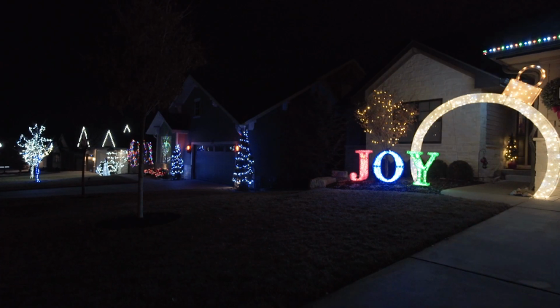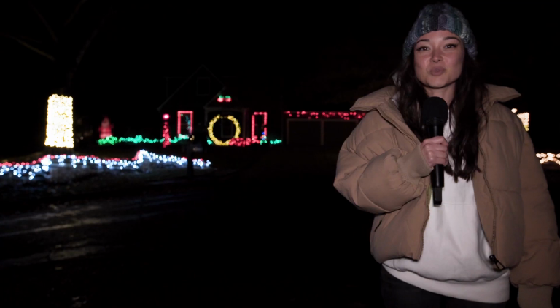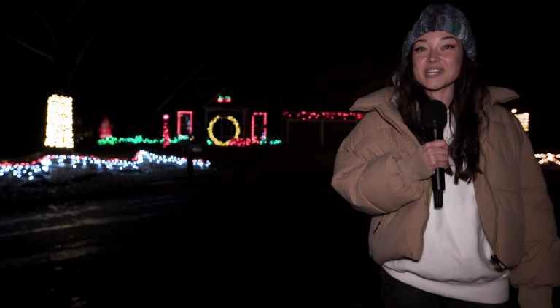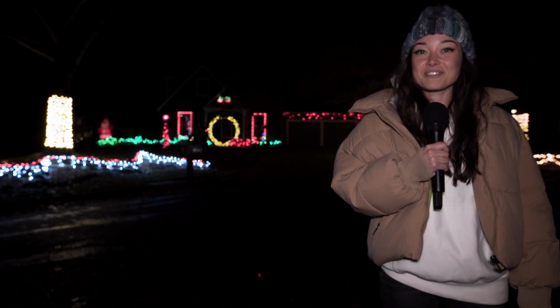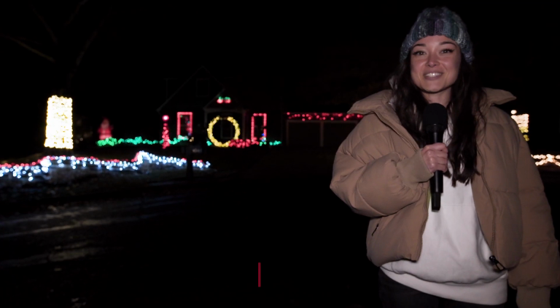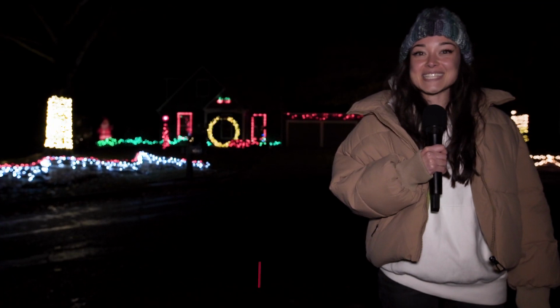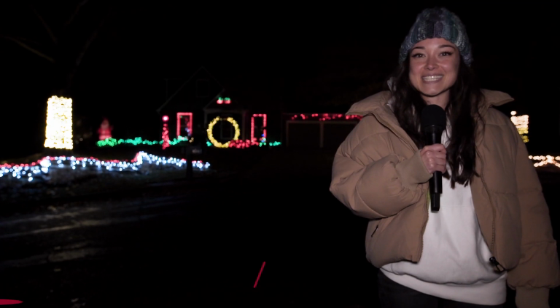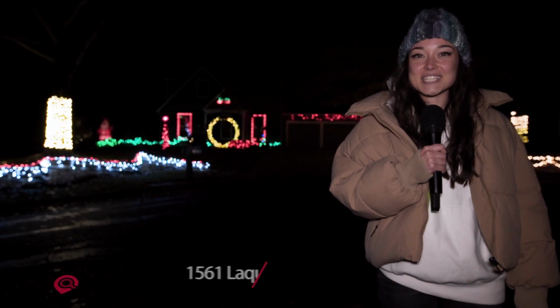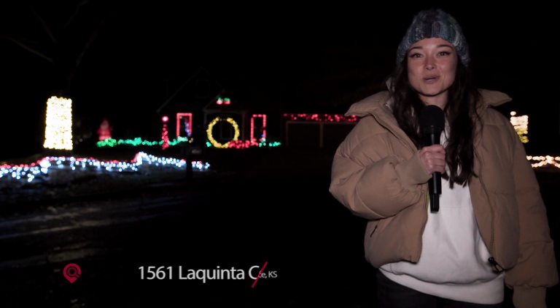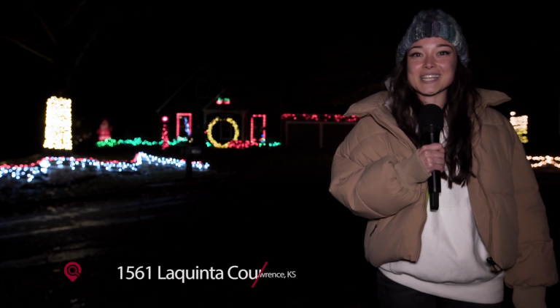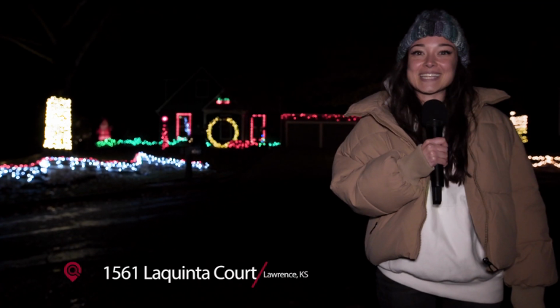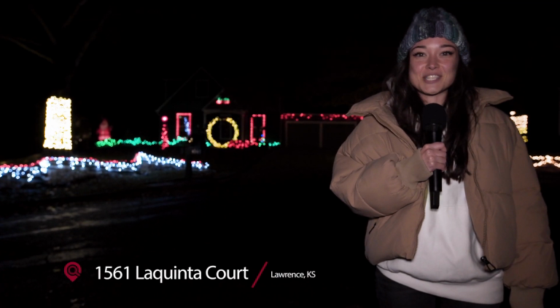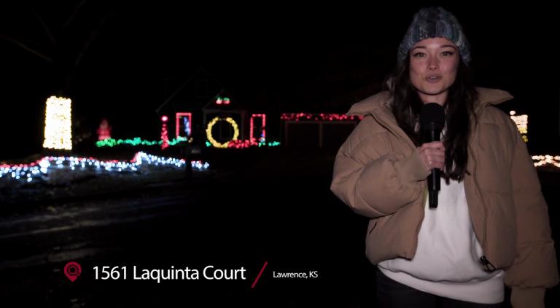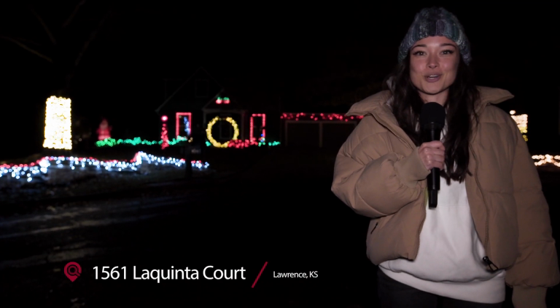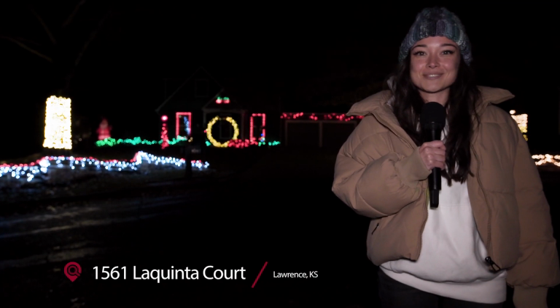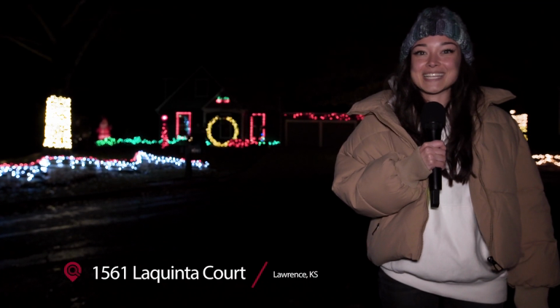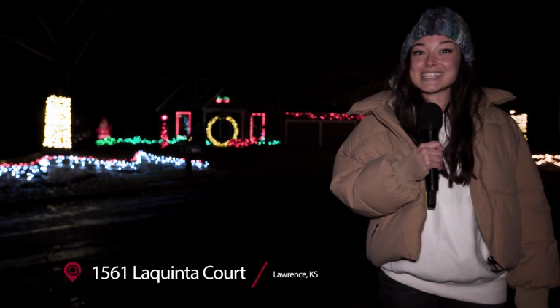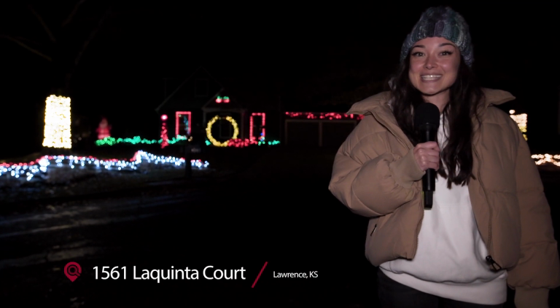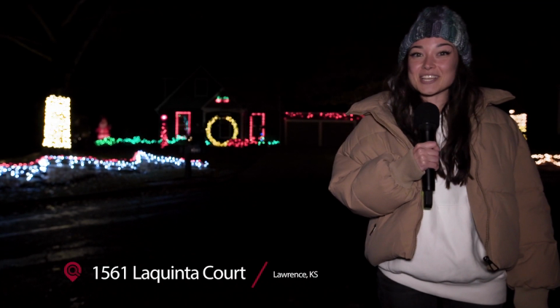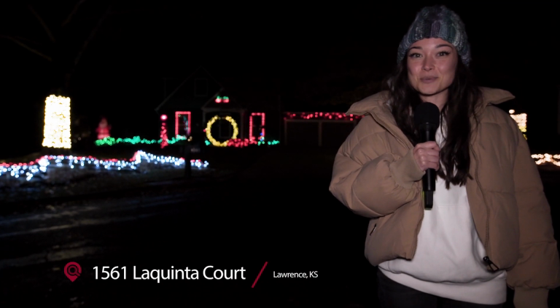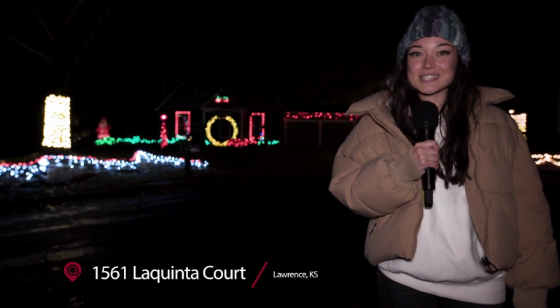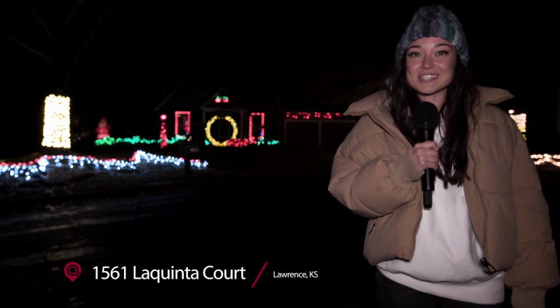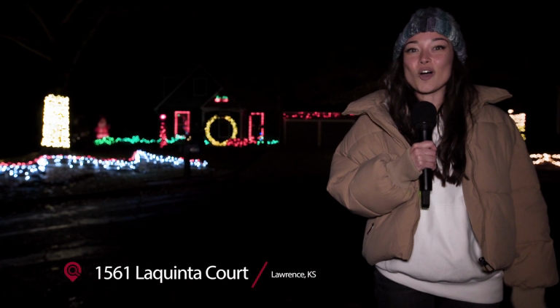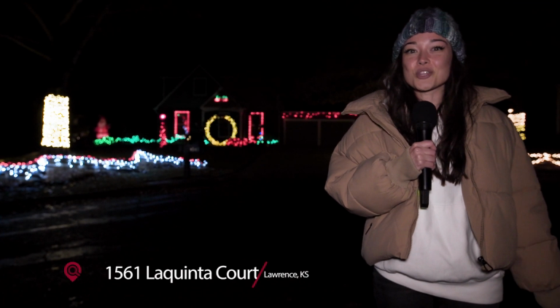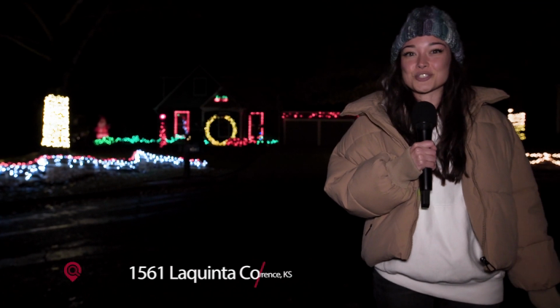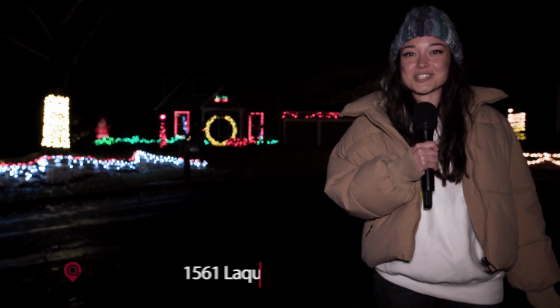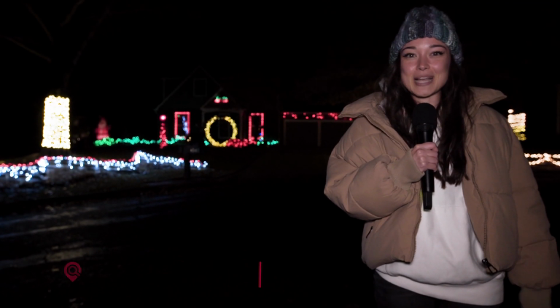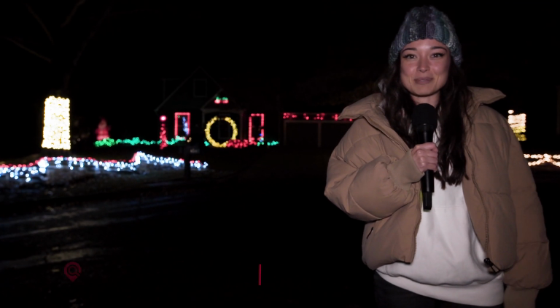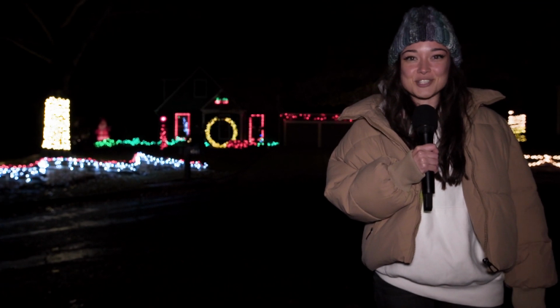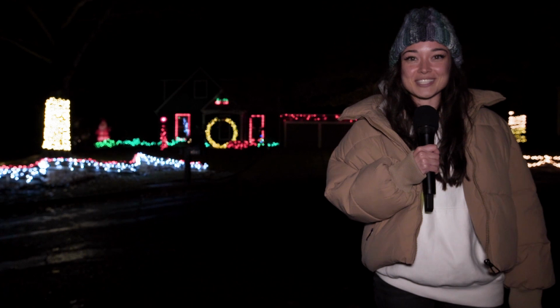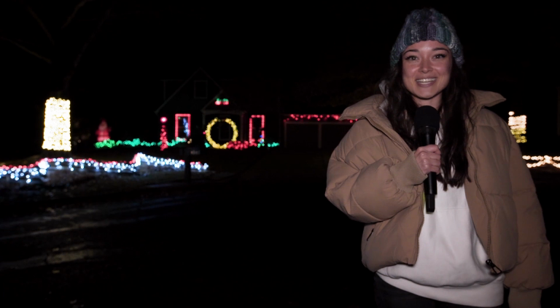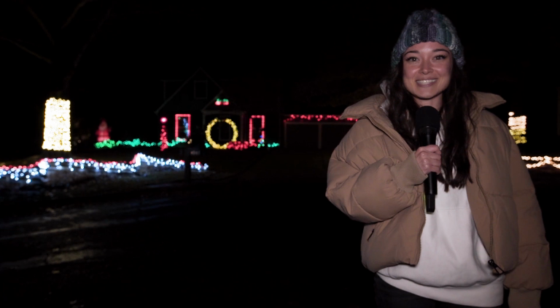We're at 1561 La Quinta Court and in this neck of the woods, all the trees are wrapped in string lights.